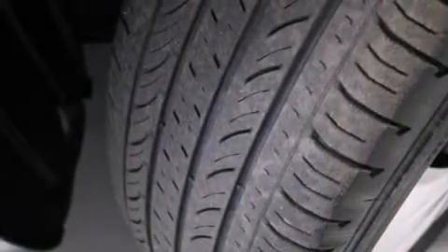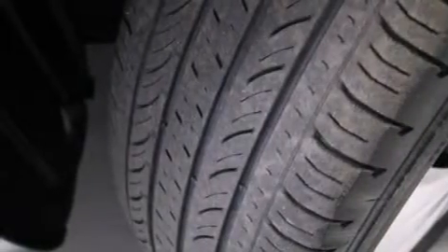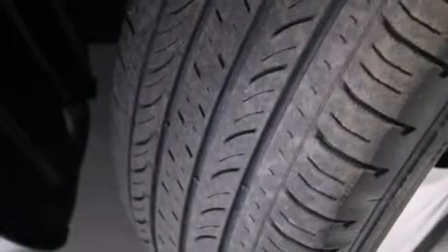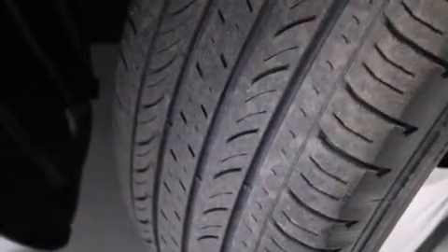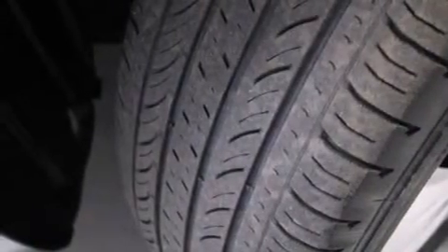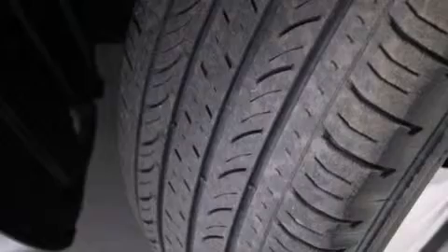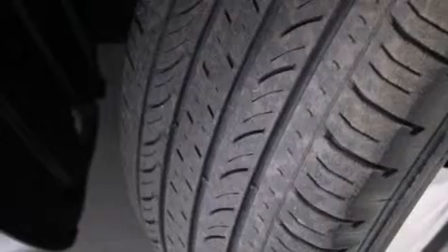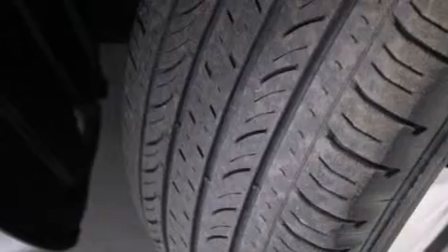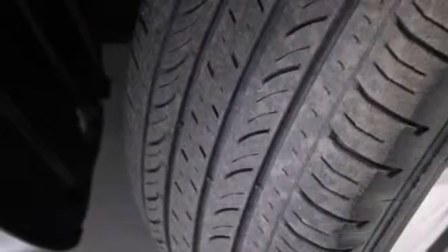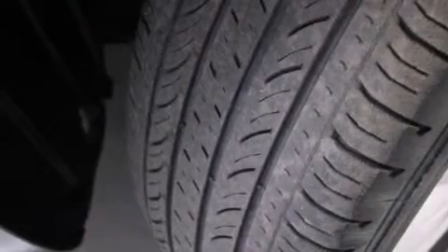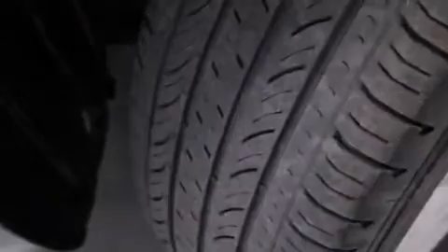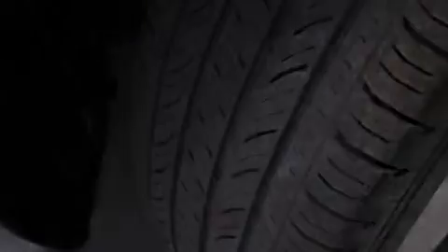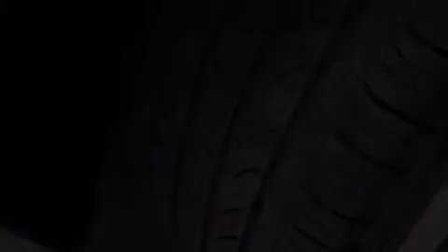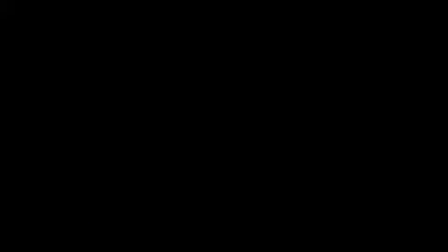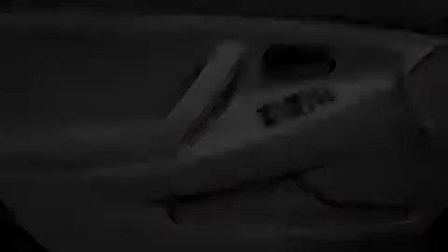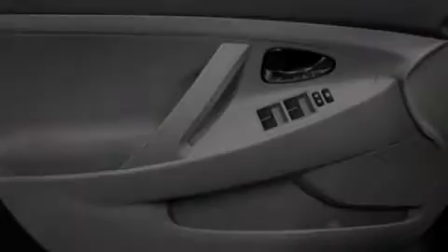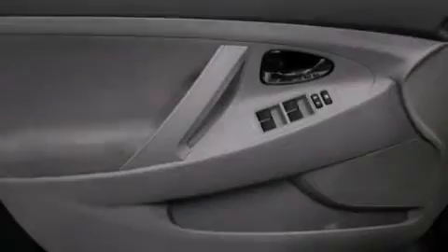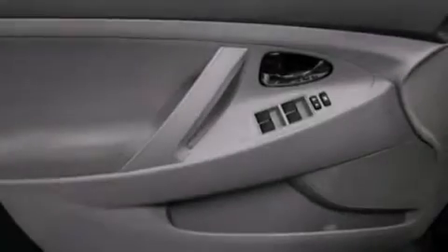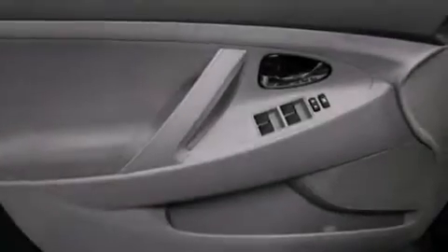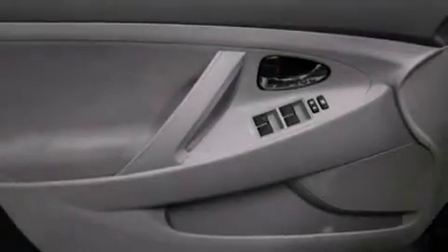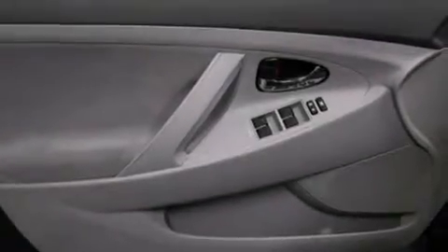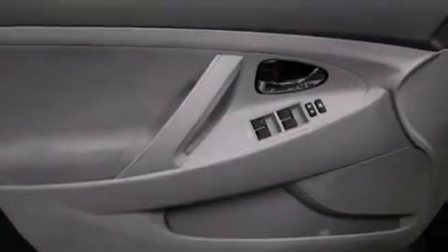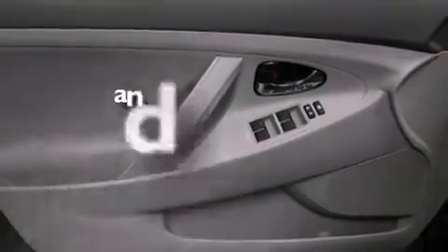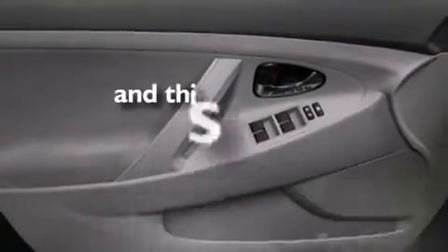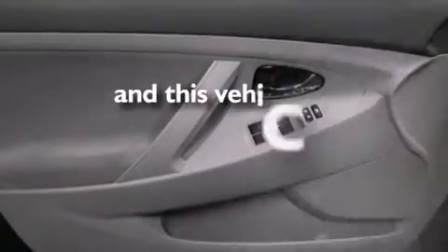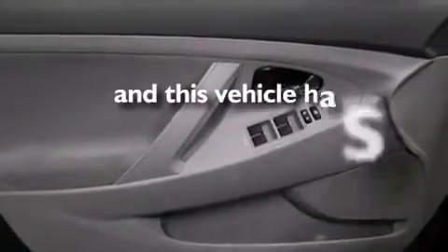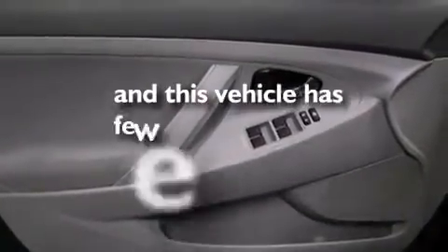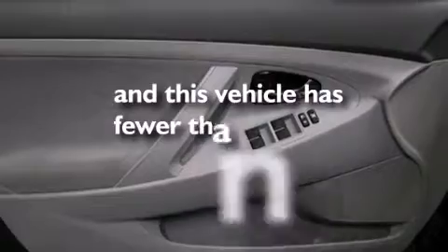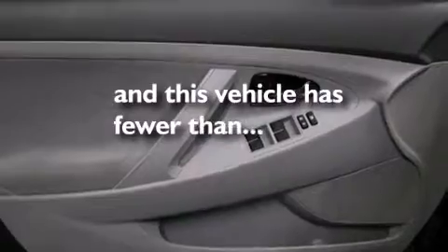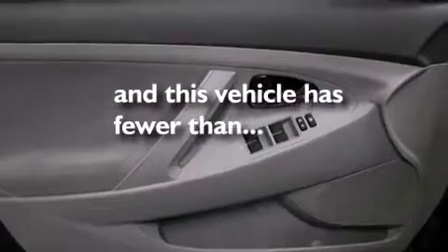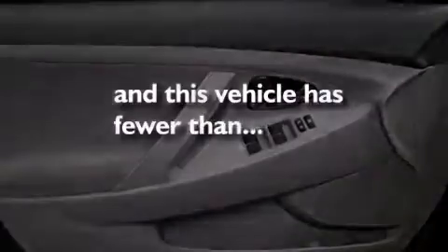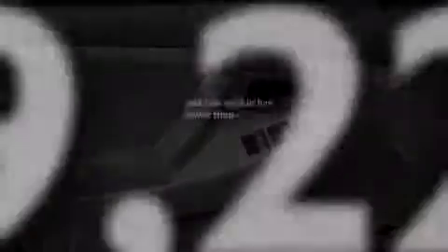Also included are latch-ready child seat anchors, a power driver's seat, air conditioning, and this vehicle has less than 50,000 miles.